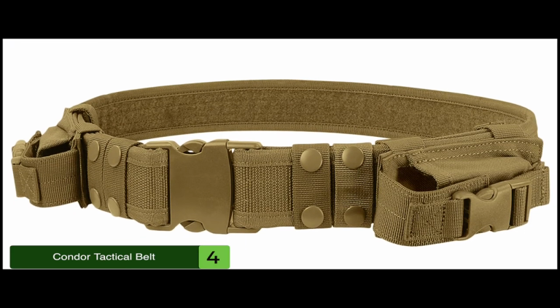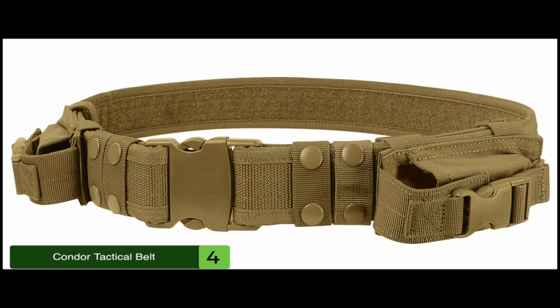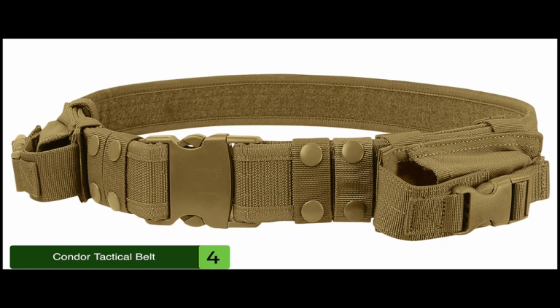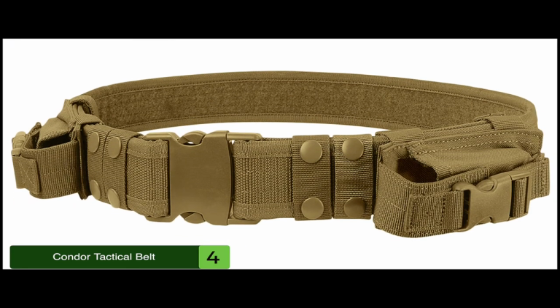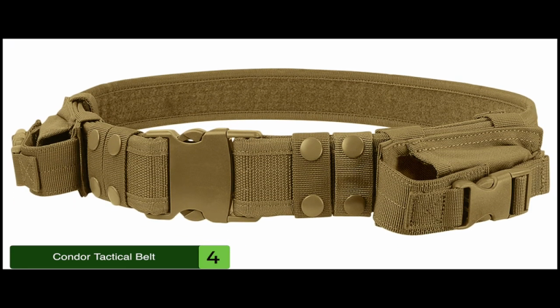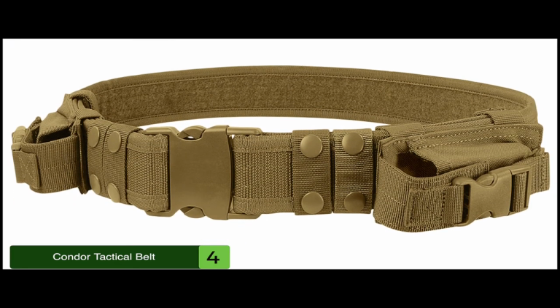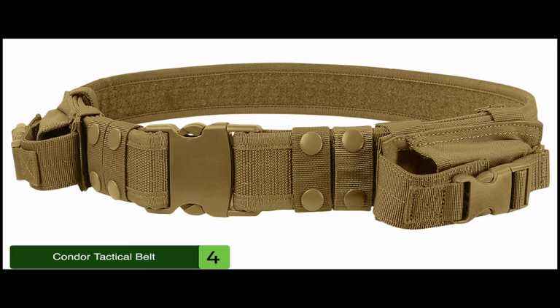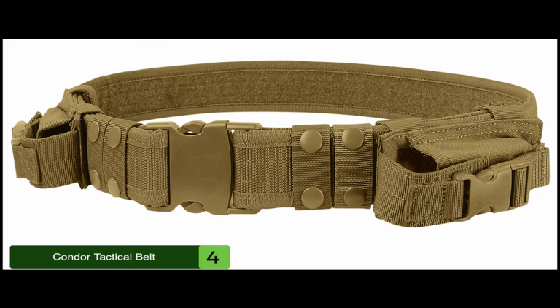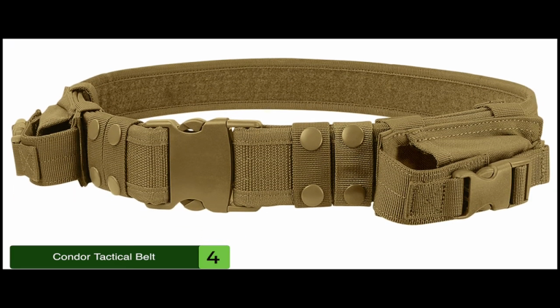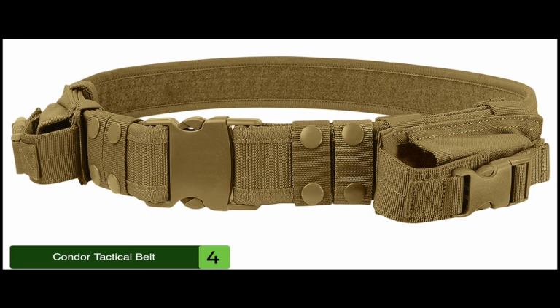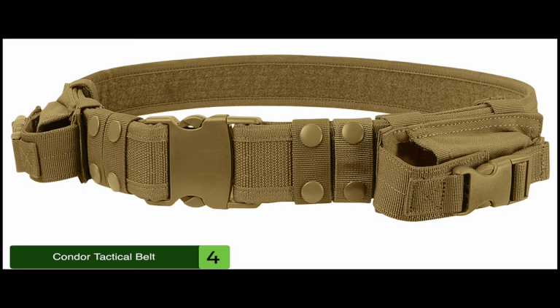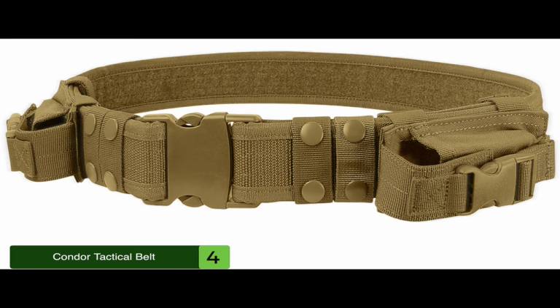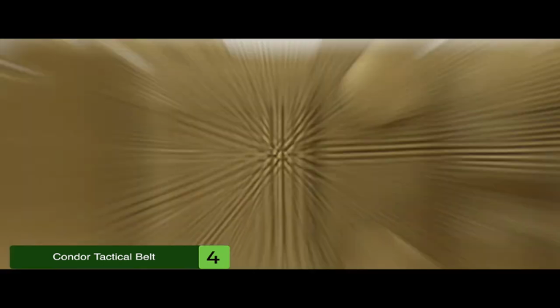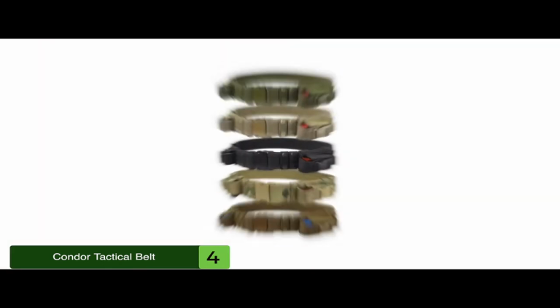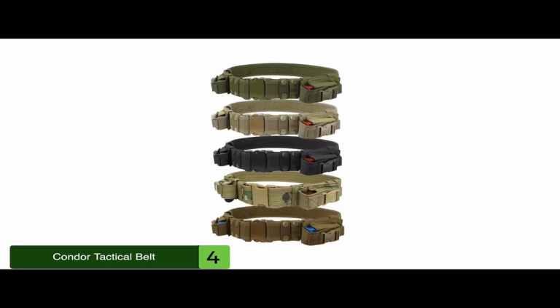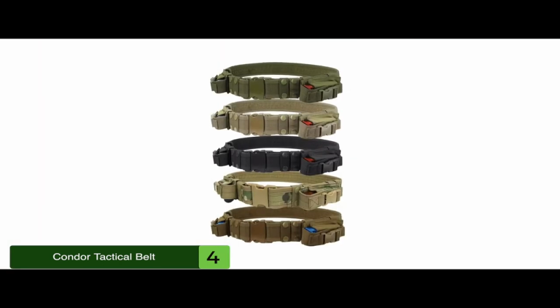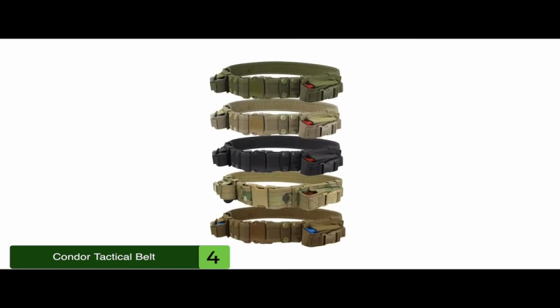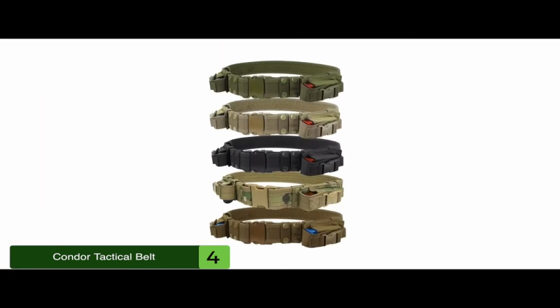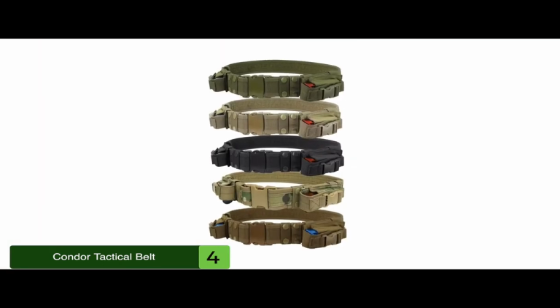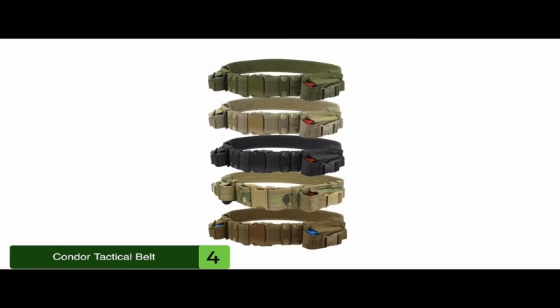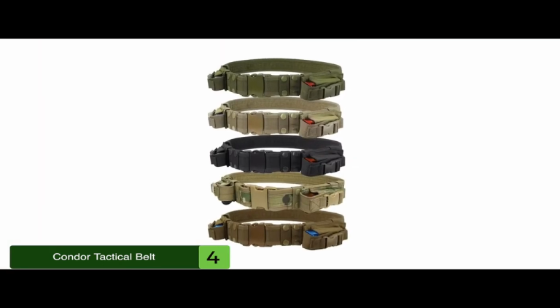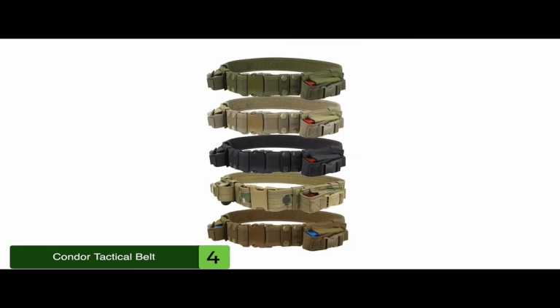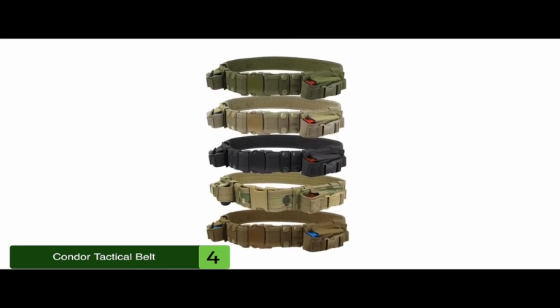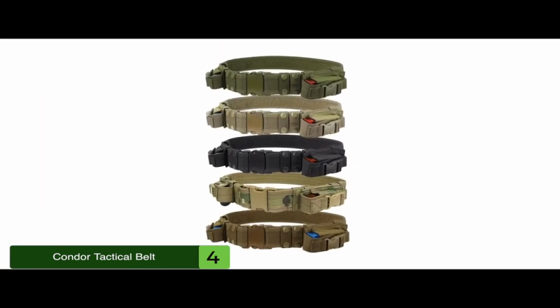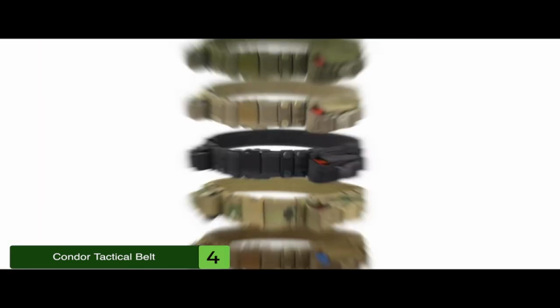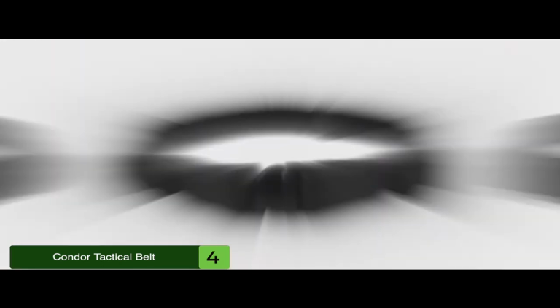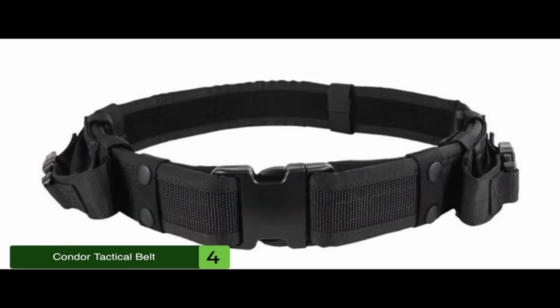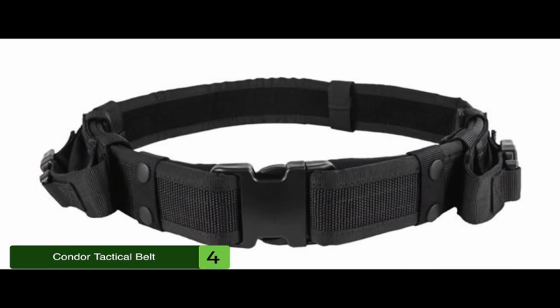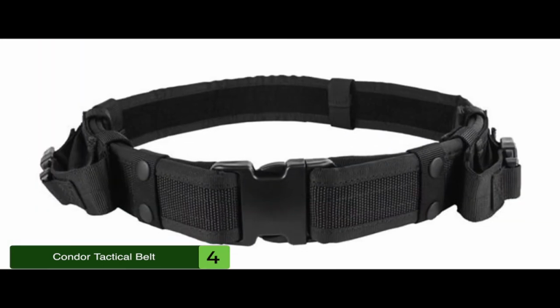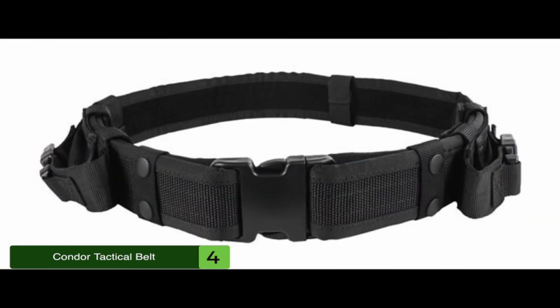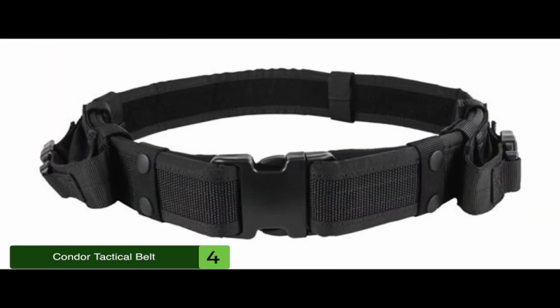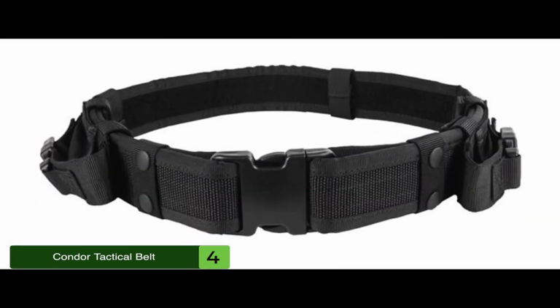The bottom line is it's the best from the Condor brand, available in four different colors, and it's 2 inches wide.